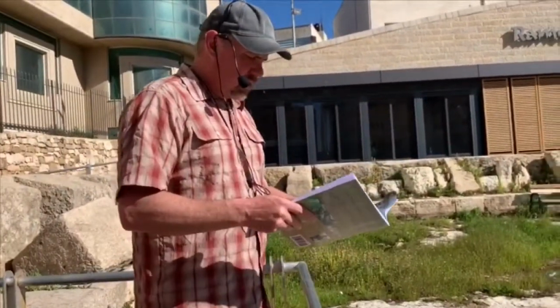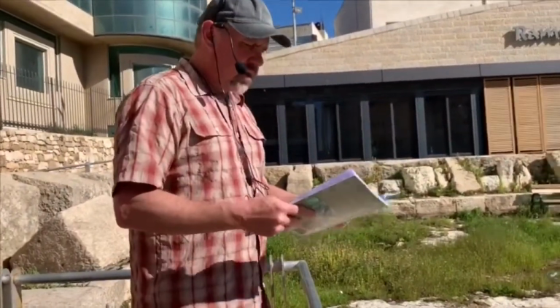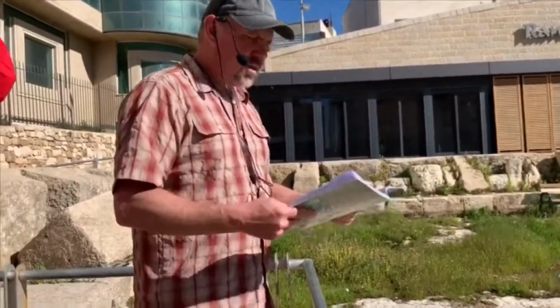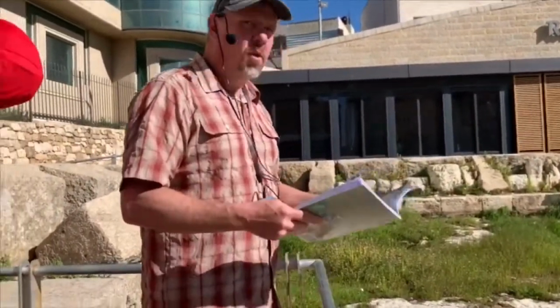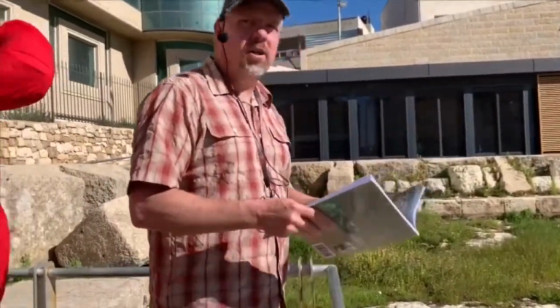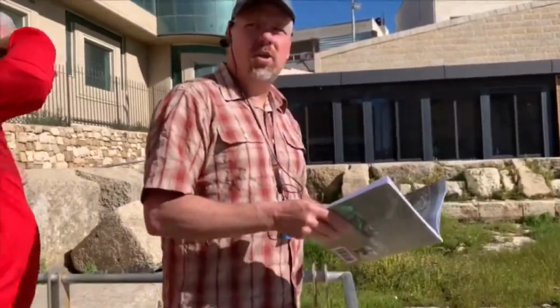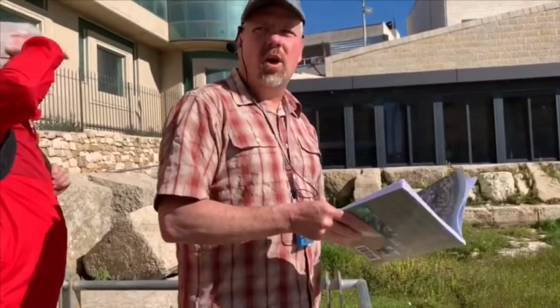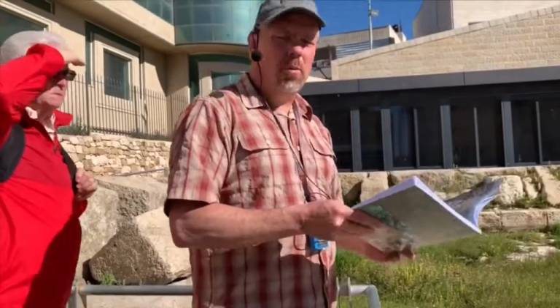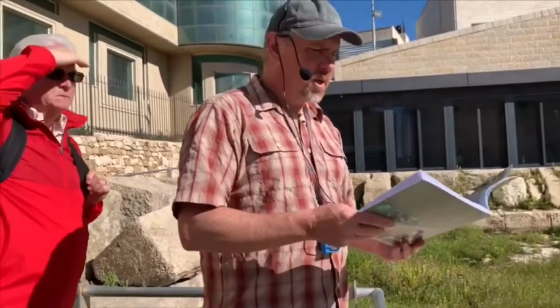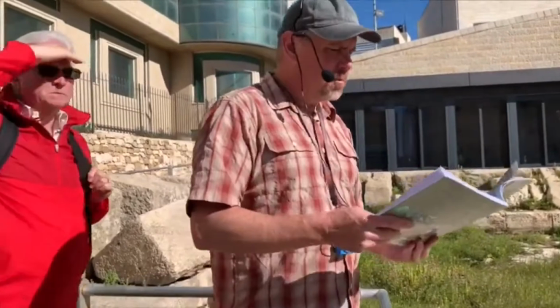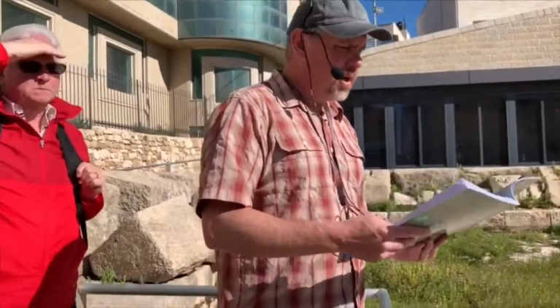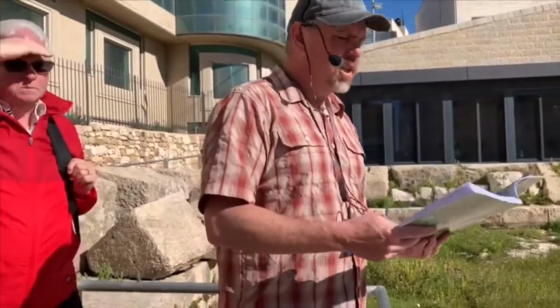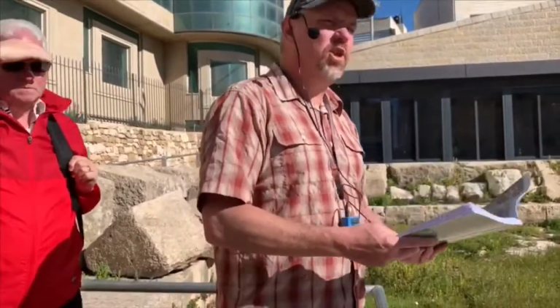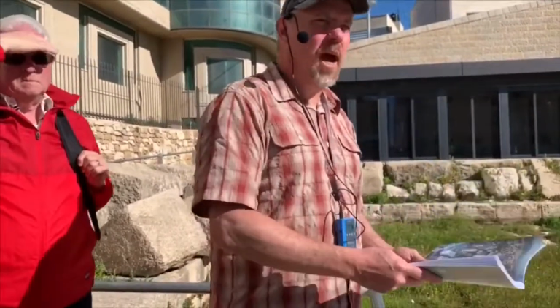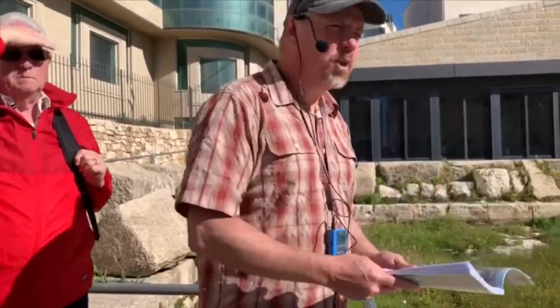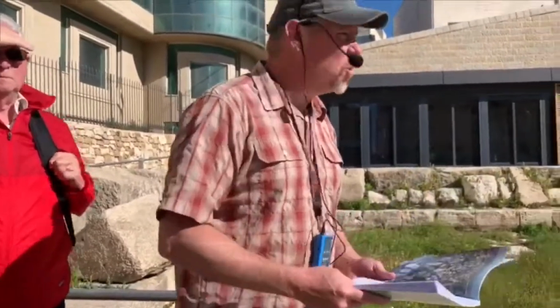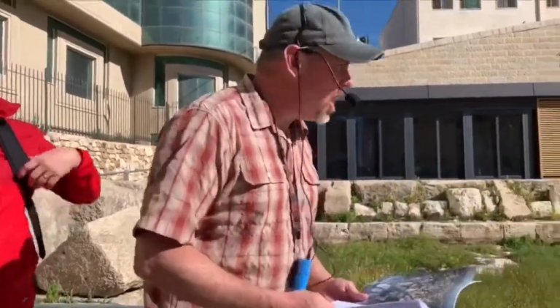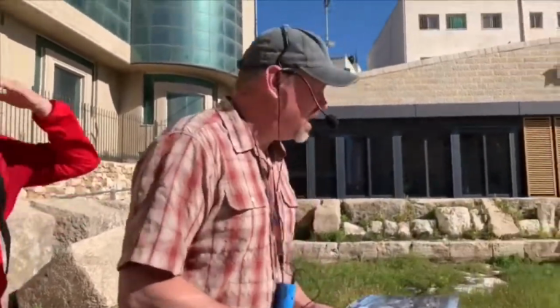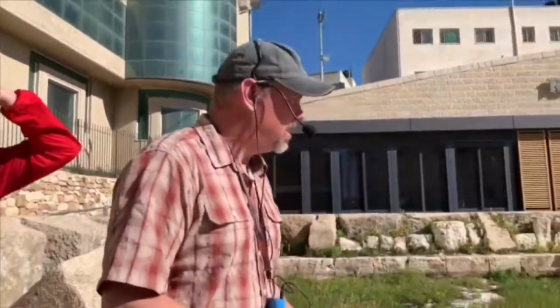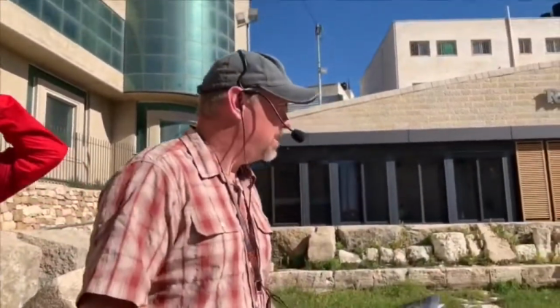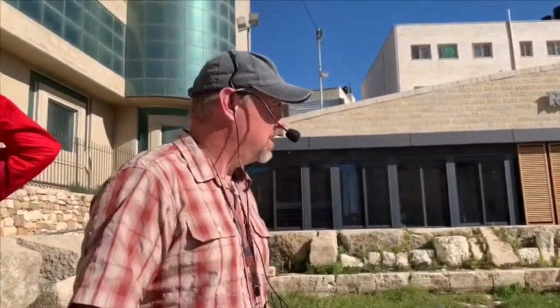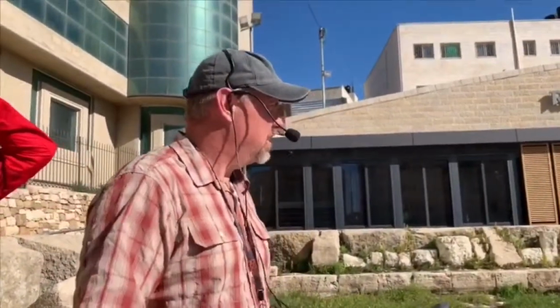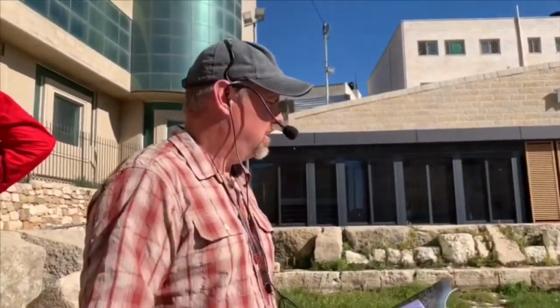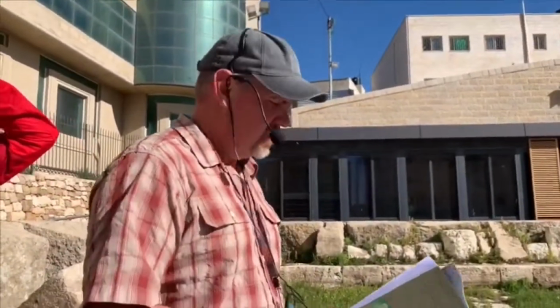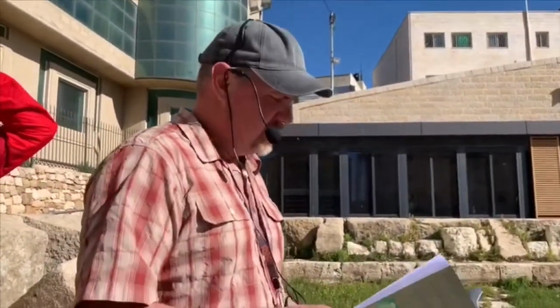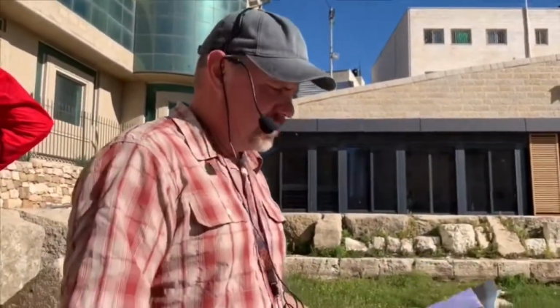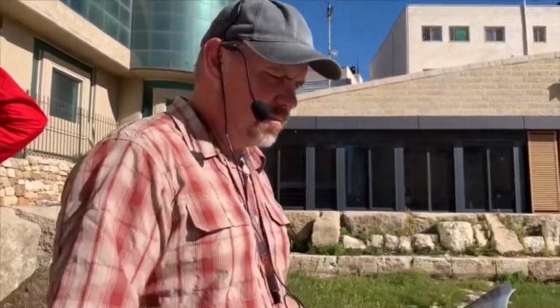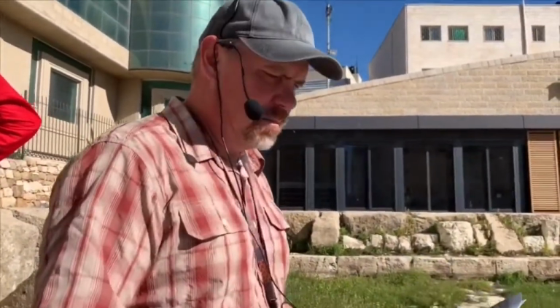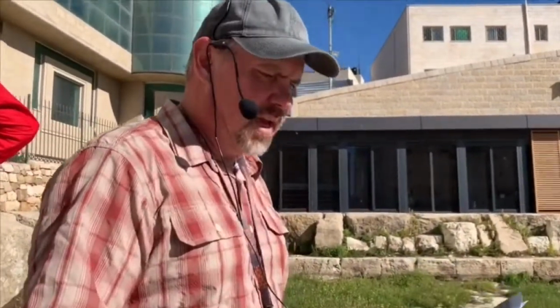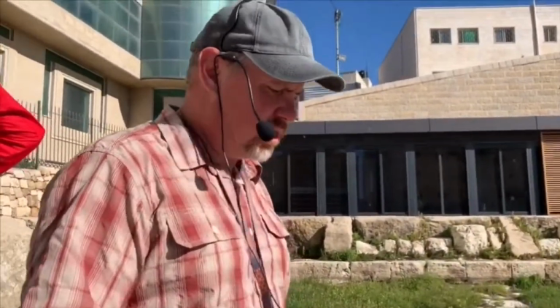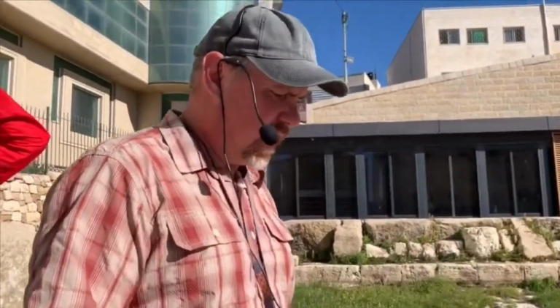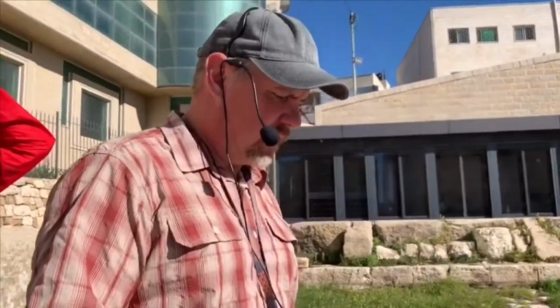I want you to open your books to chapter one, page seven.